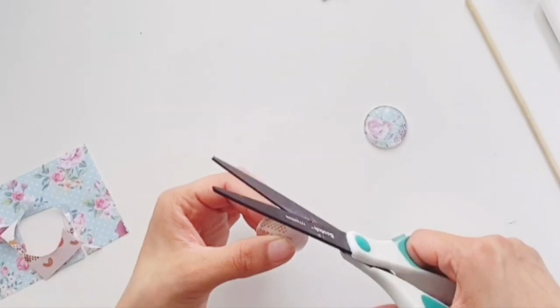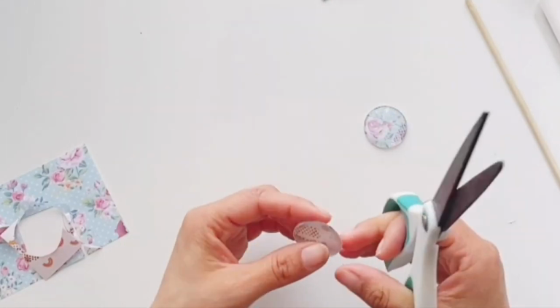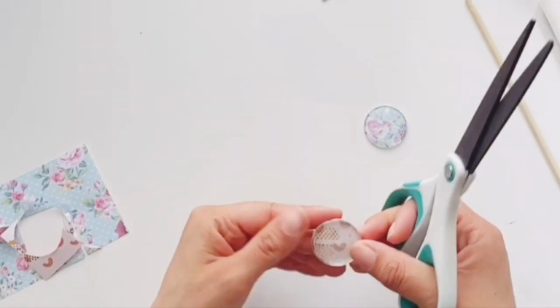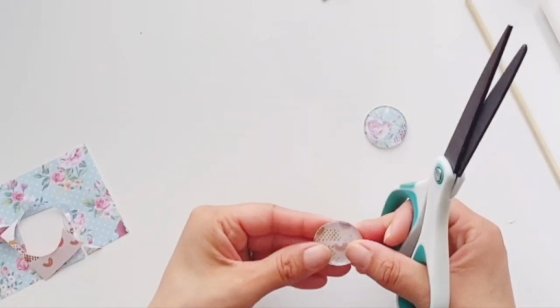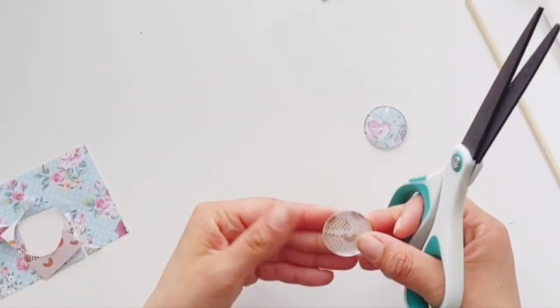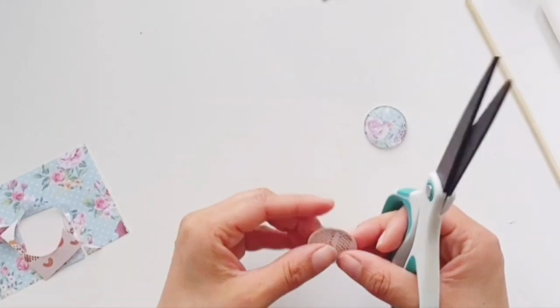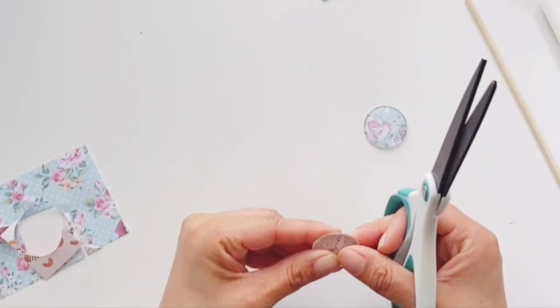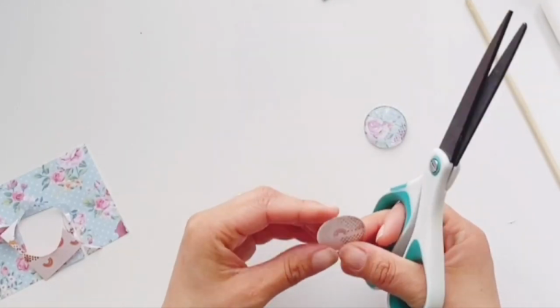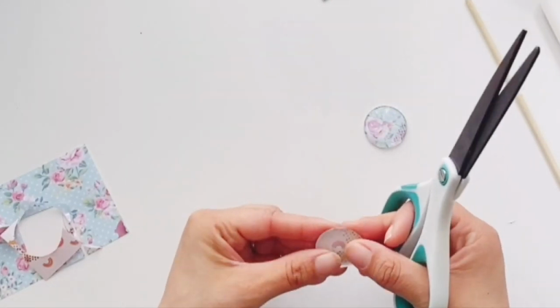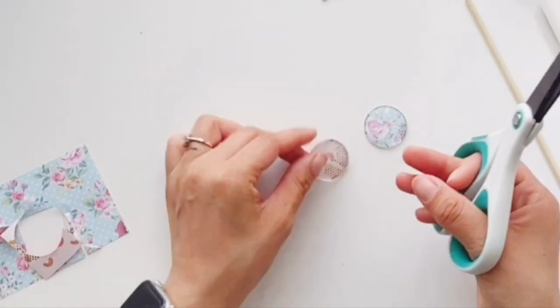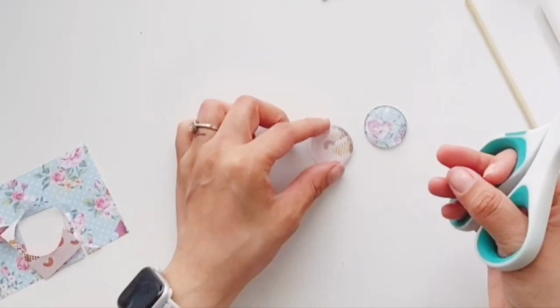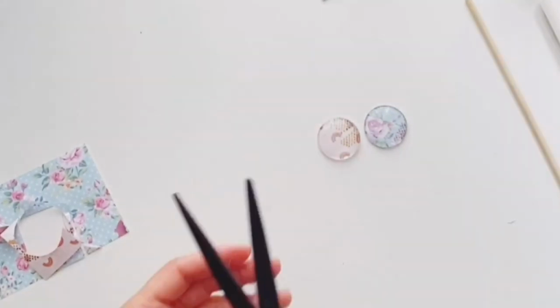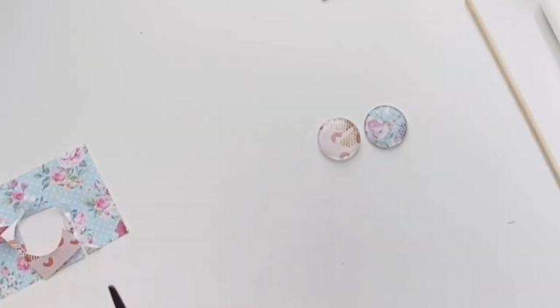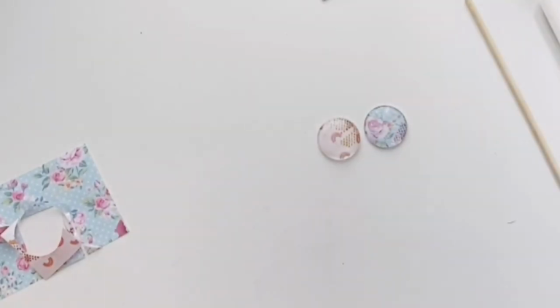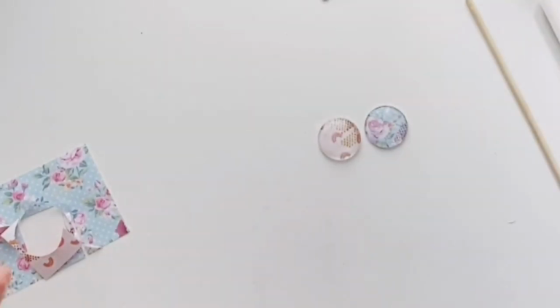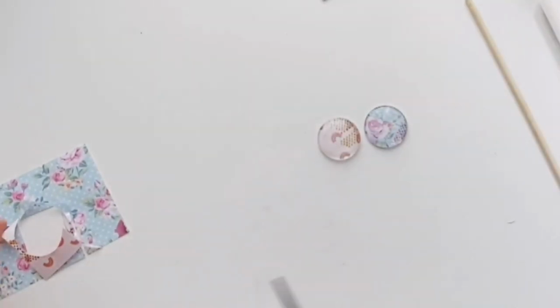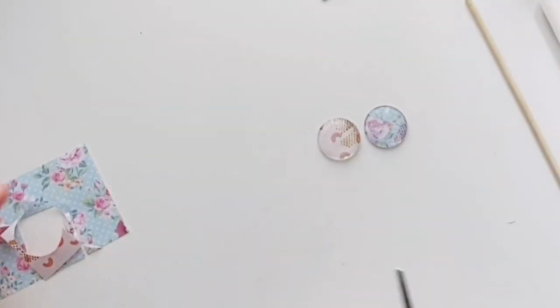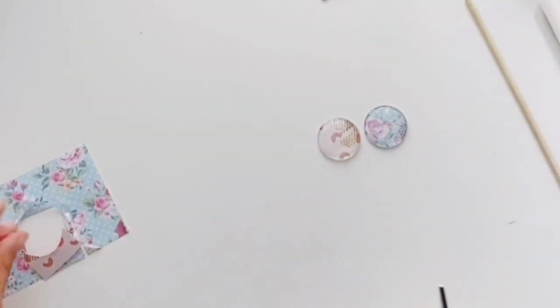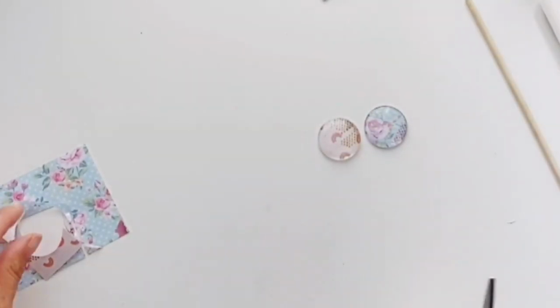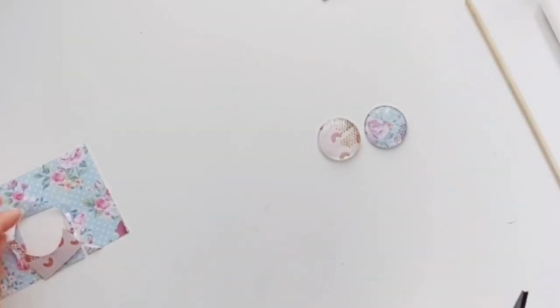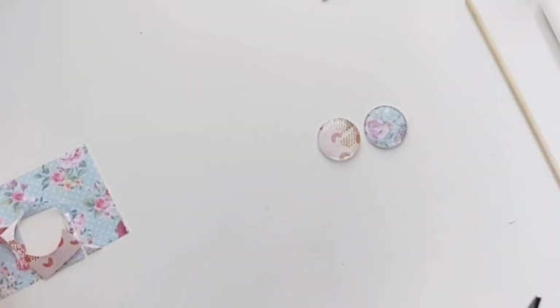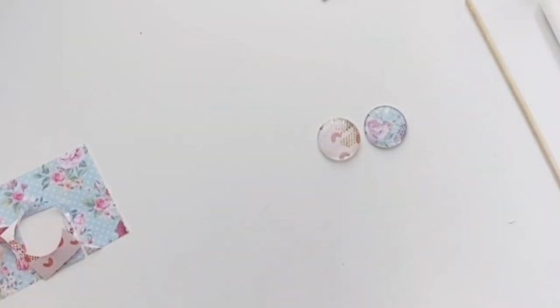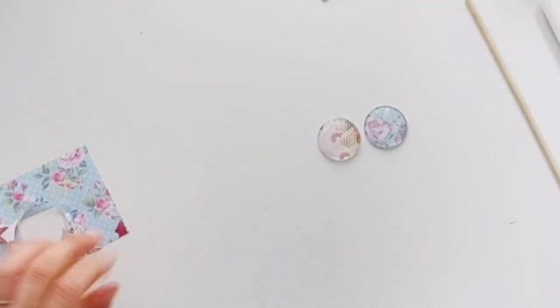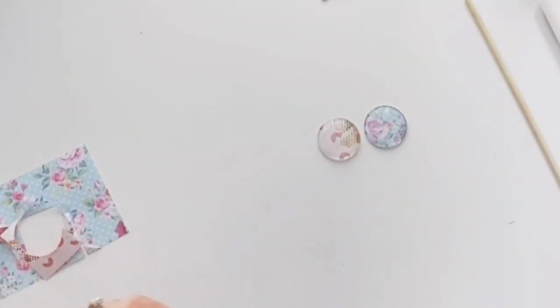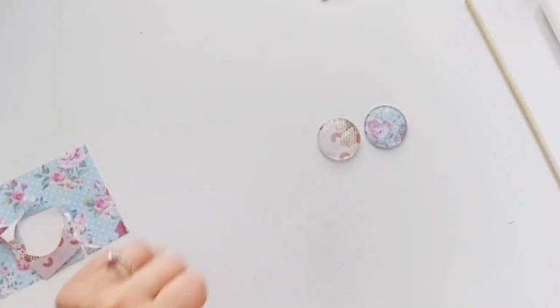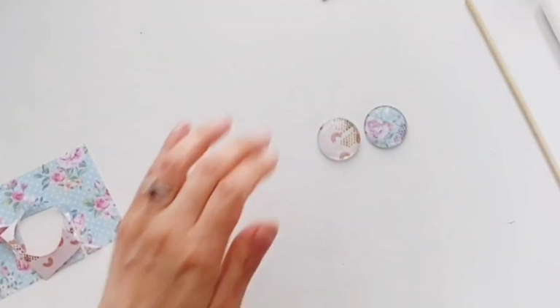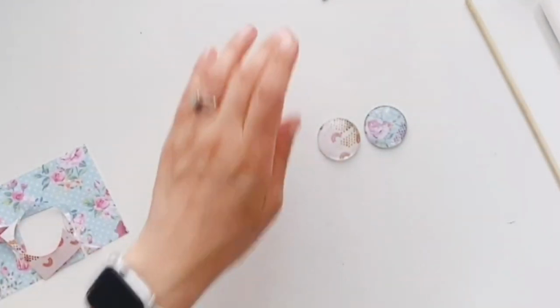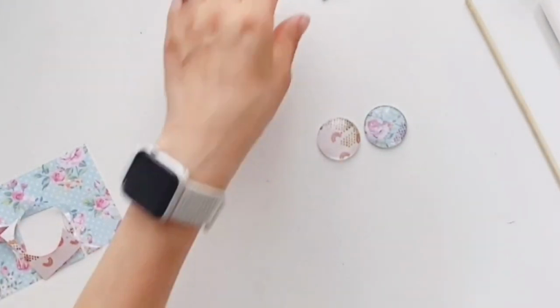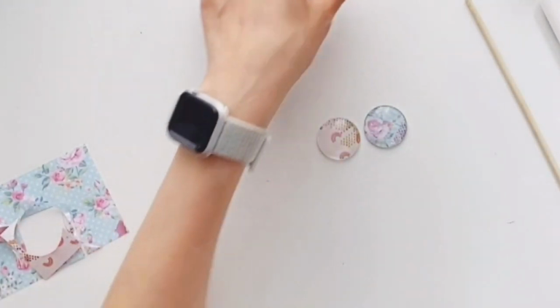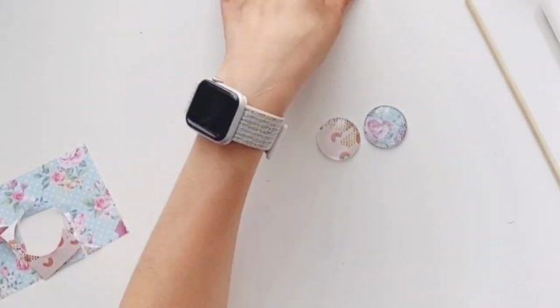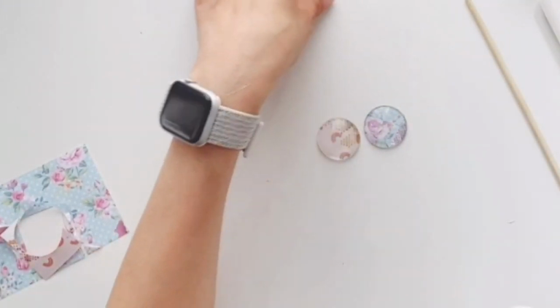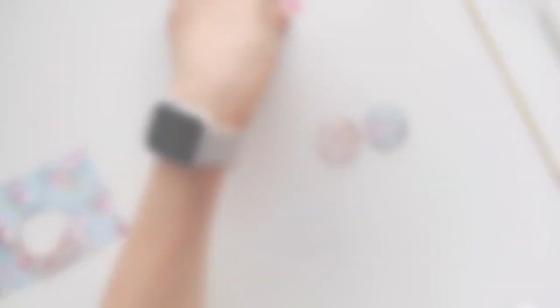You can go ahead and make clips, ornaments, or just decorations with this process.